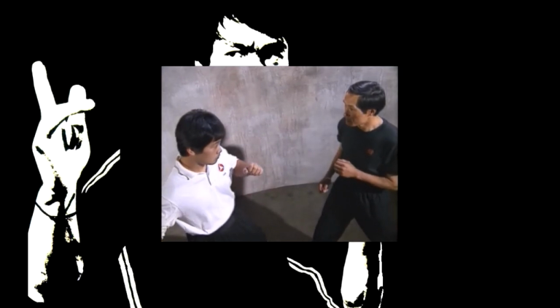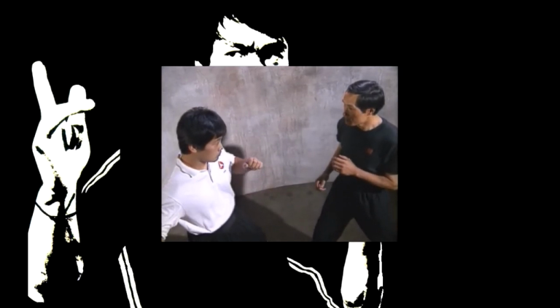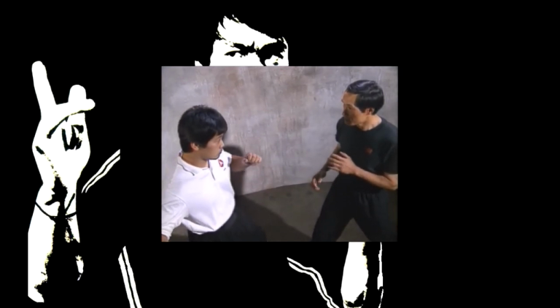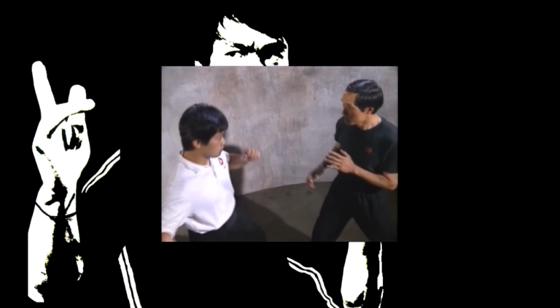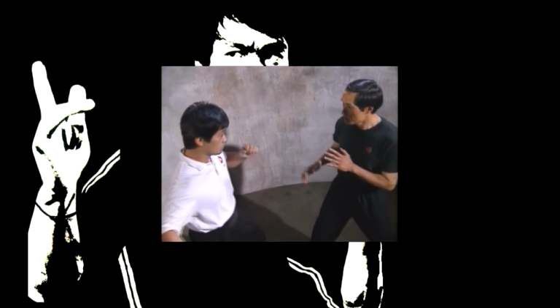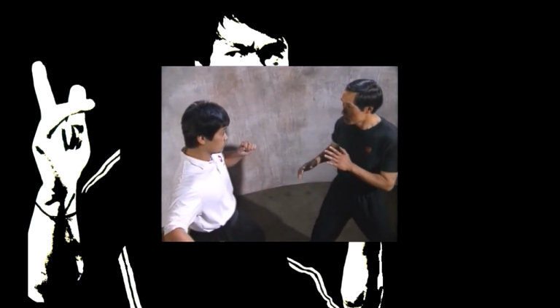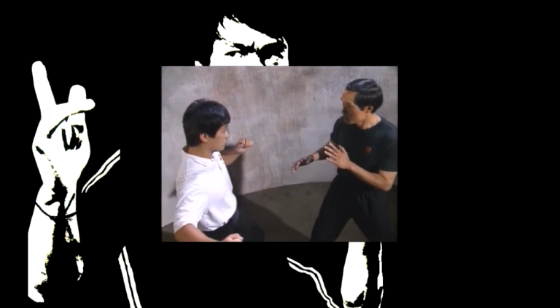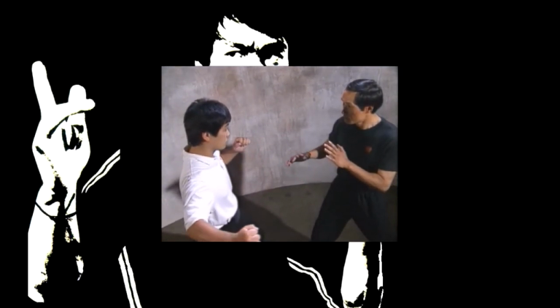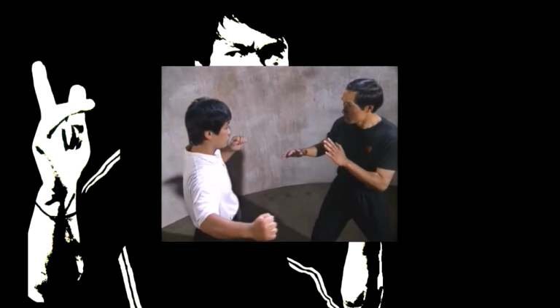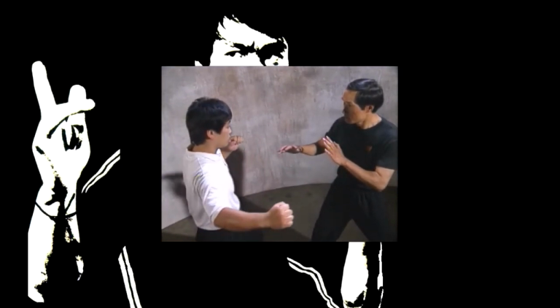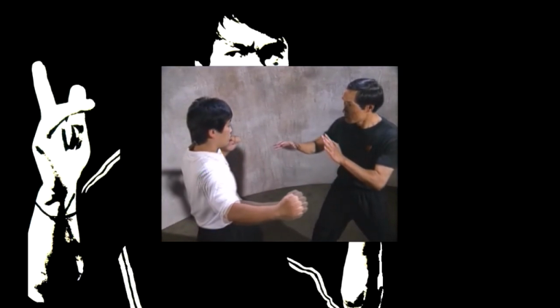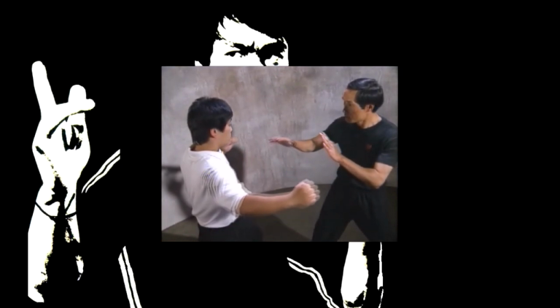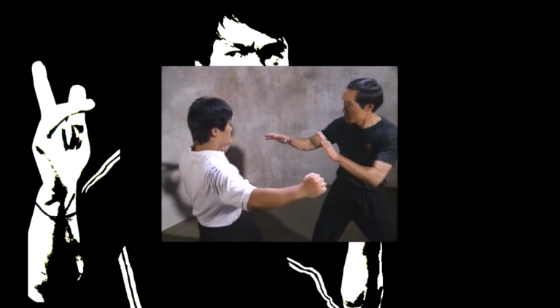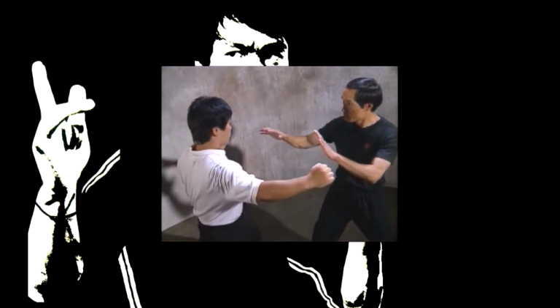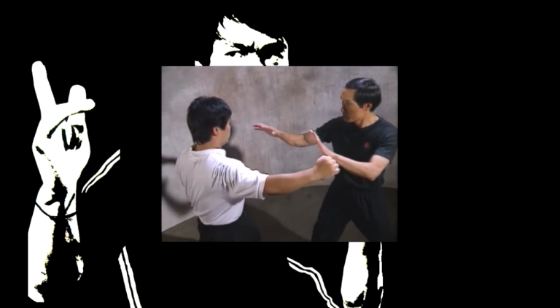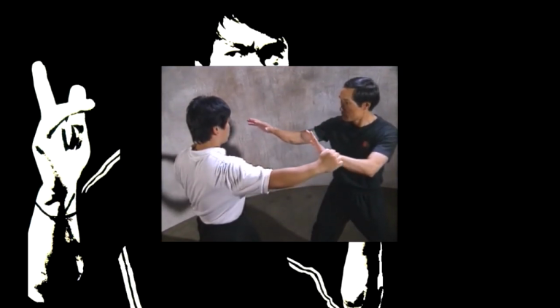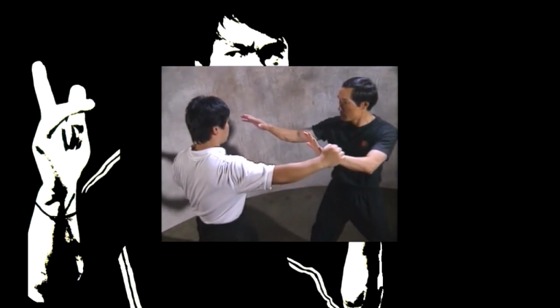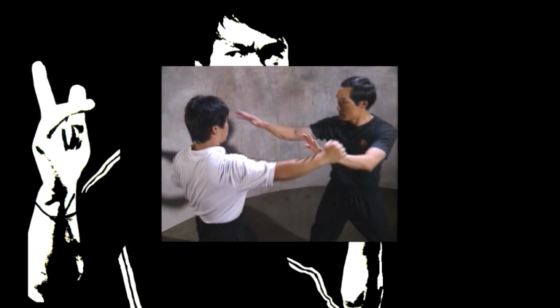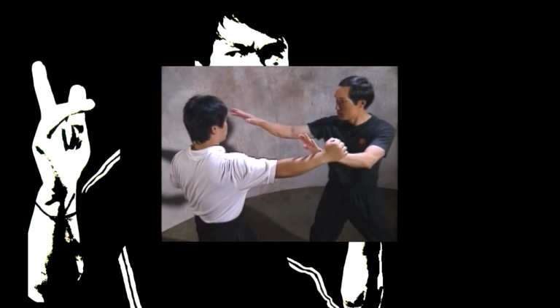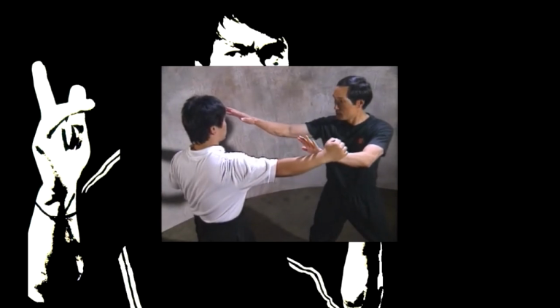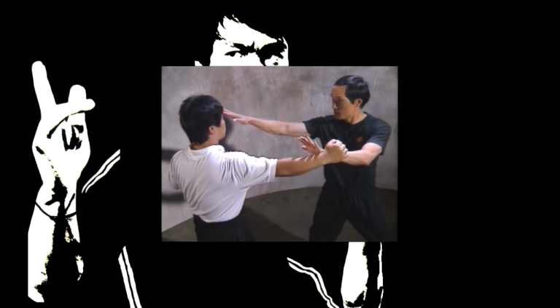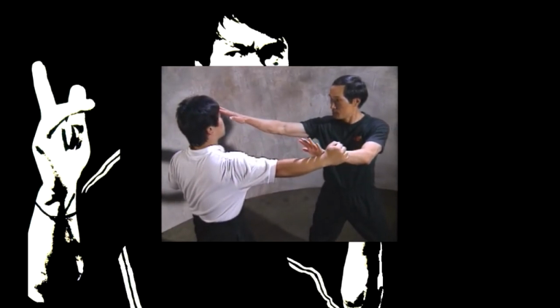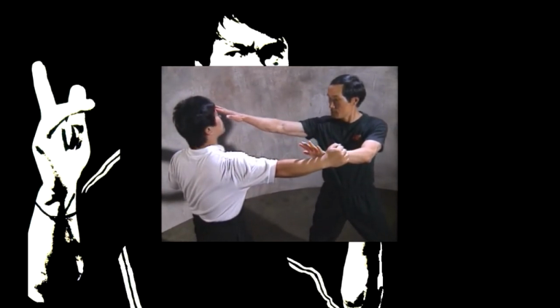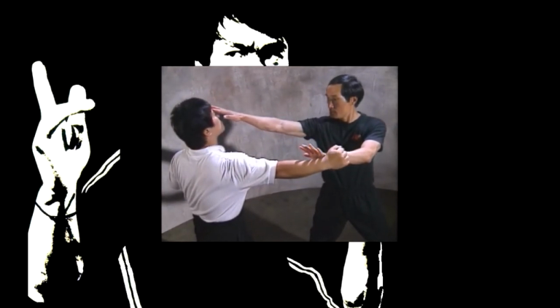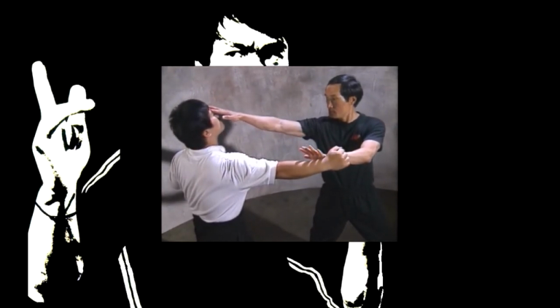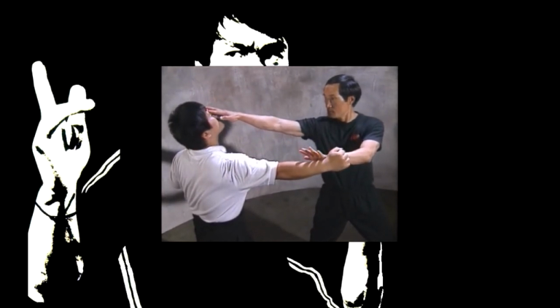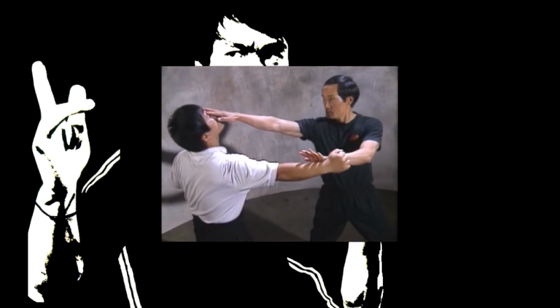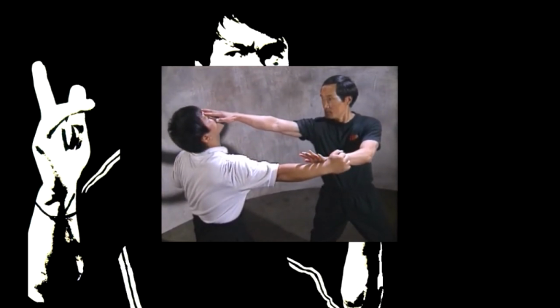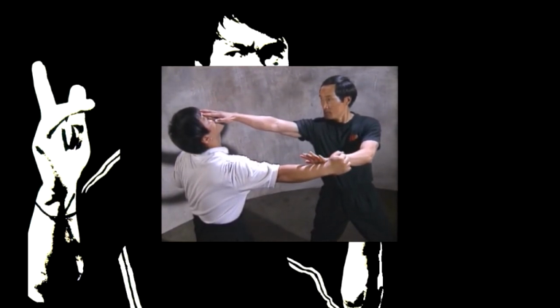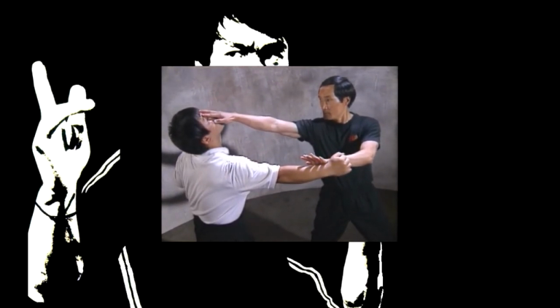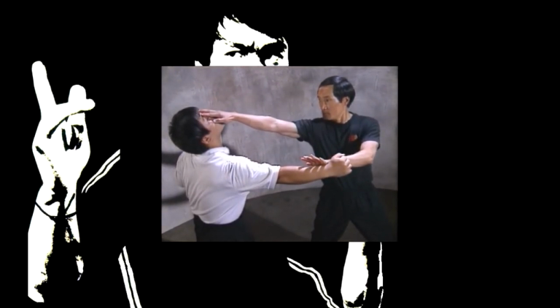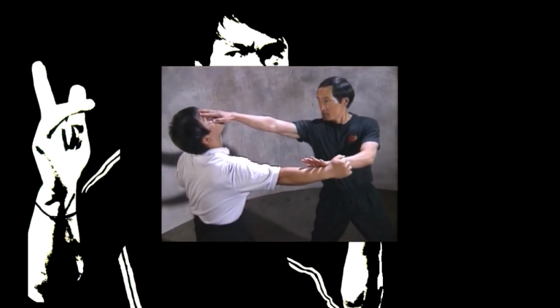When the assailant attempts a rear right hook, parry the block to the side of your head and immediately follow with a finger jab to the eyes.